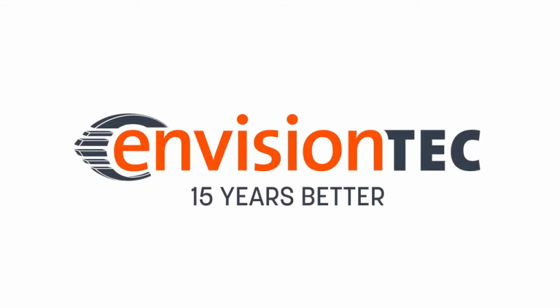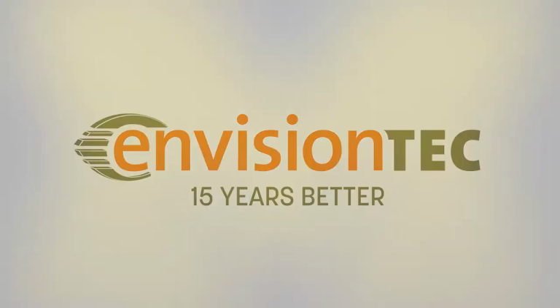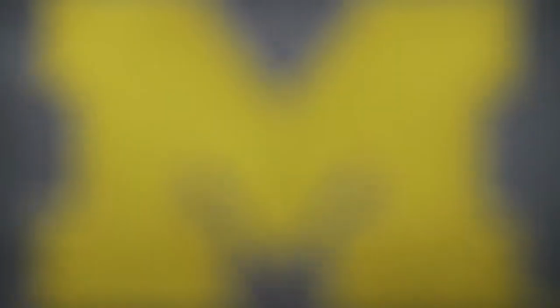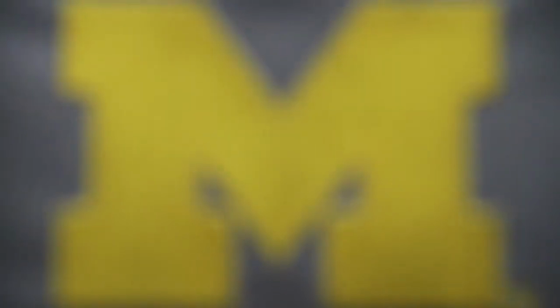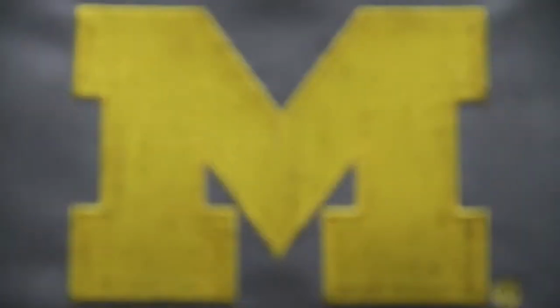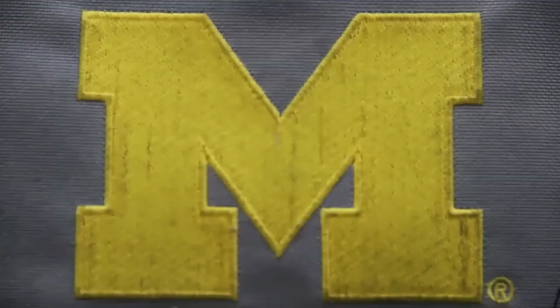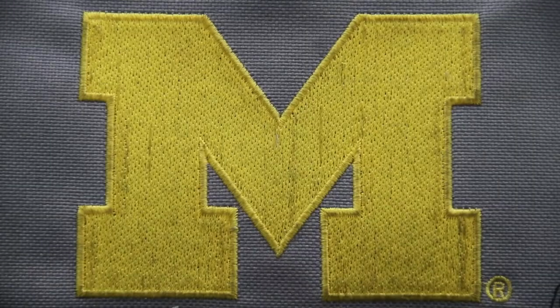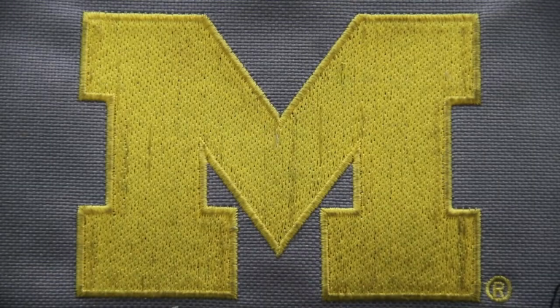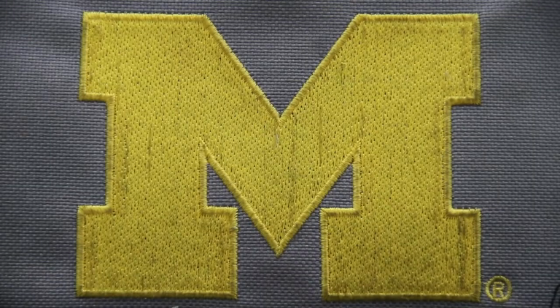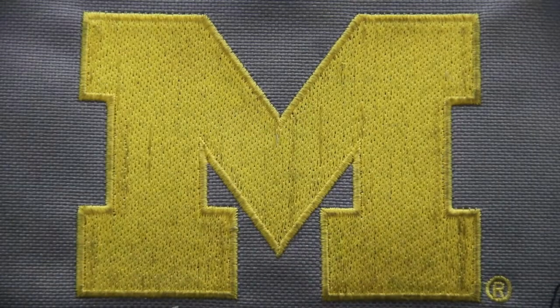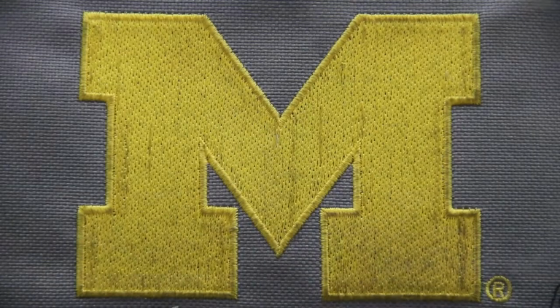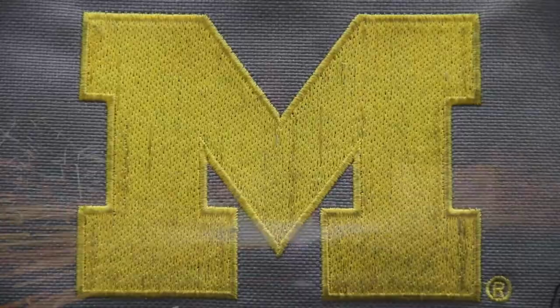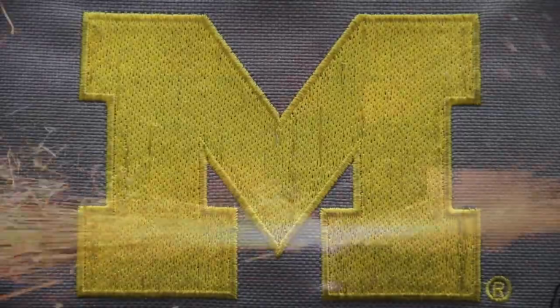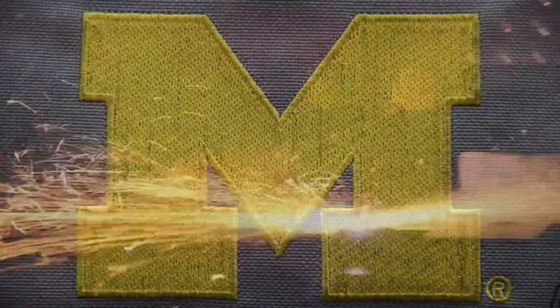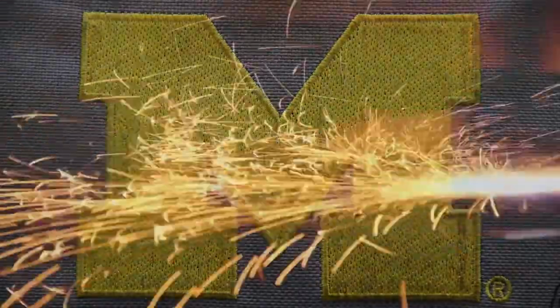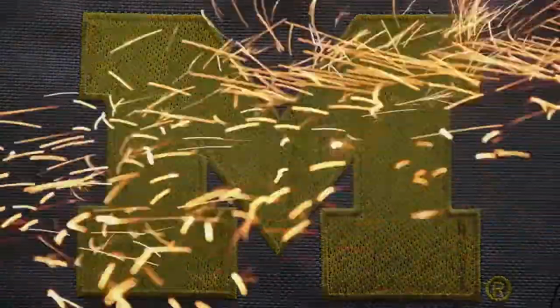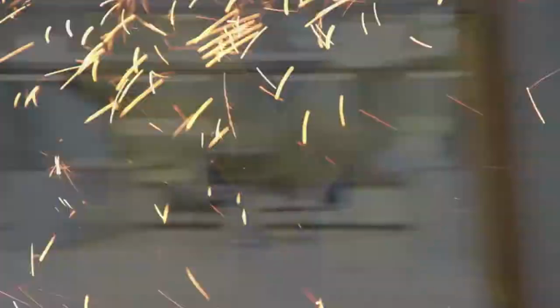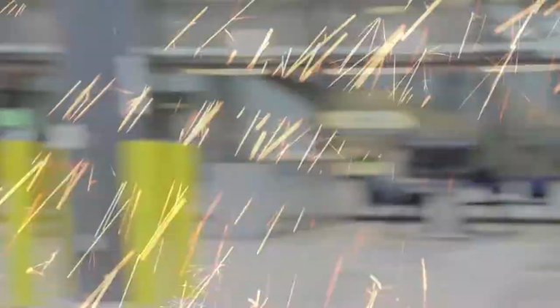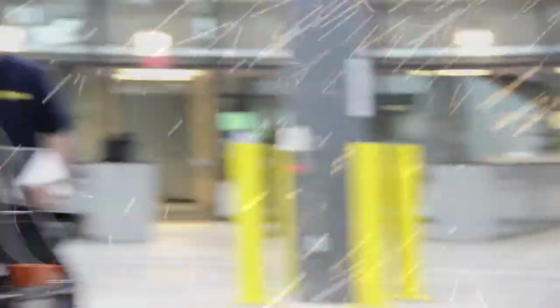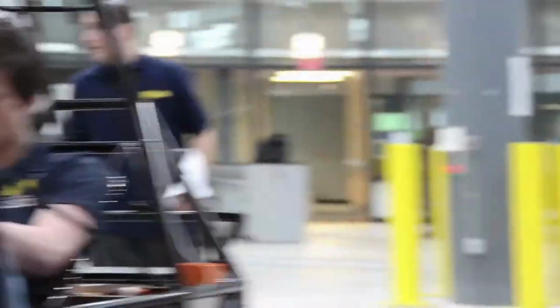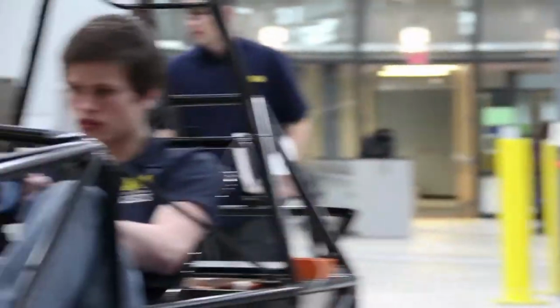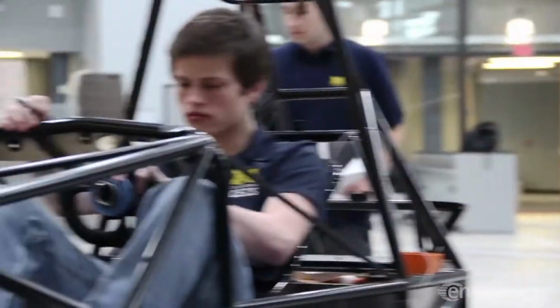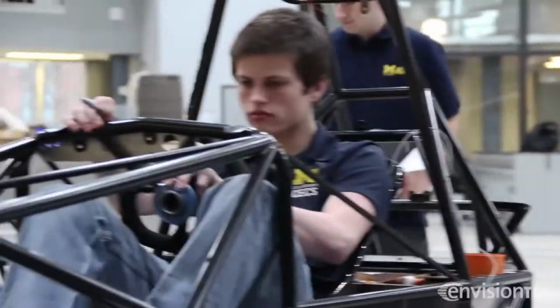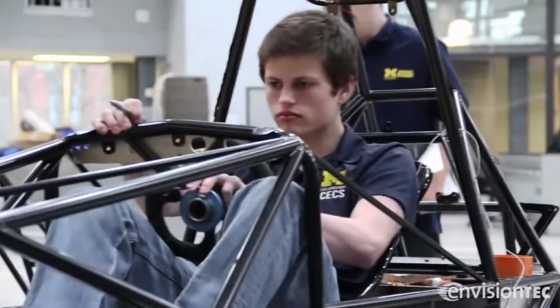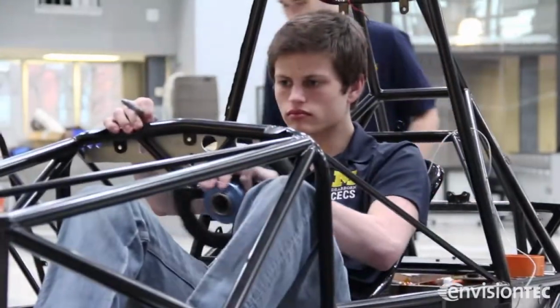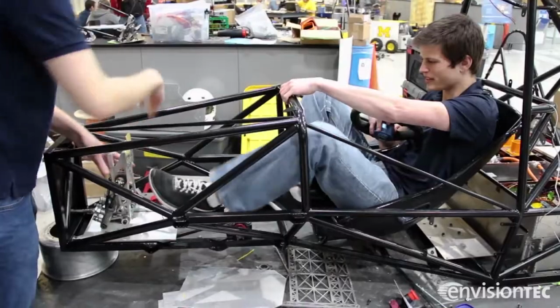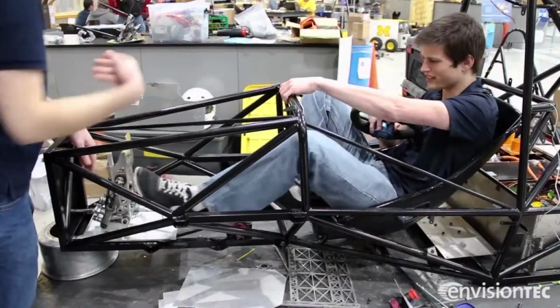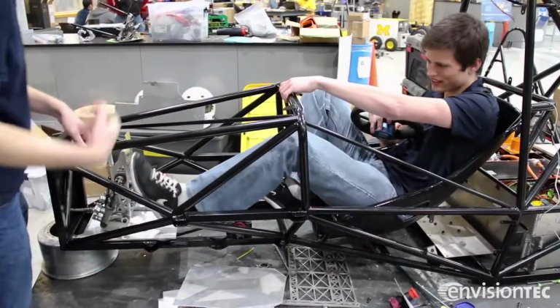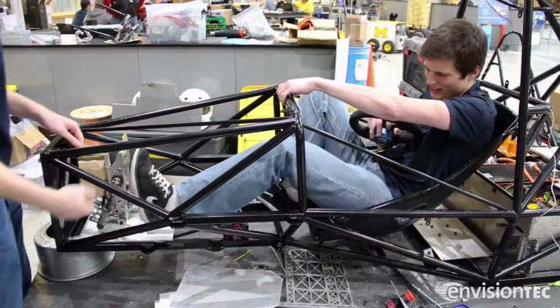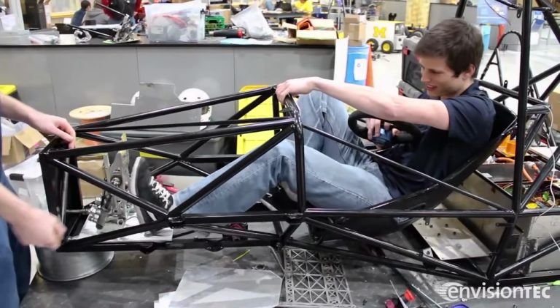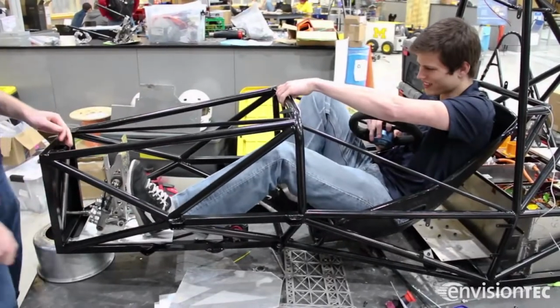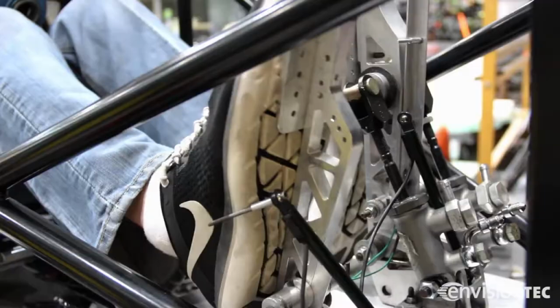We're the University of Michigan-Dearborn Formula SAE Electric Team, where we design, build, and race our very own electric race car.